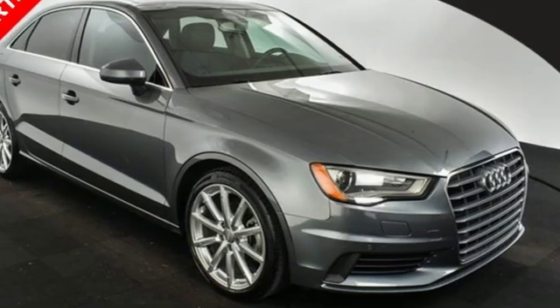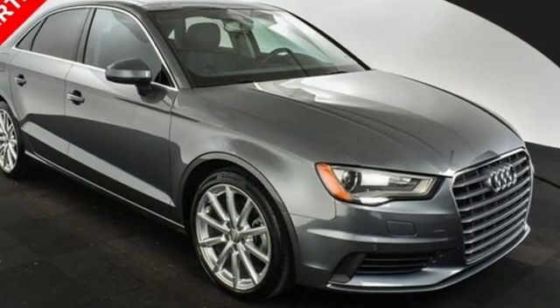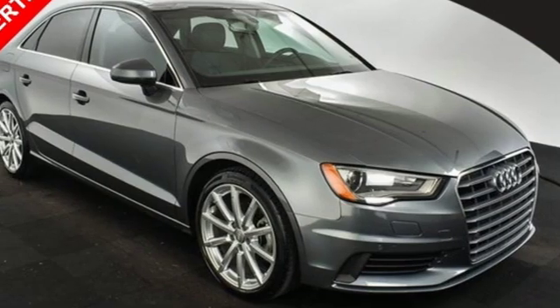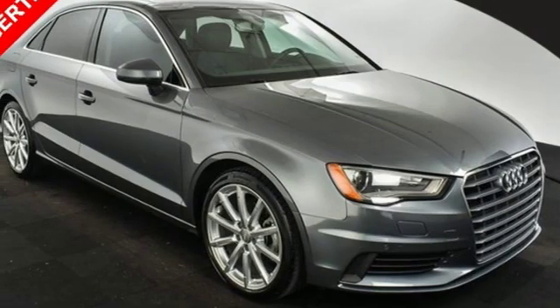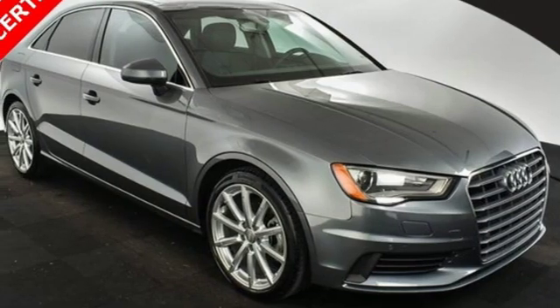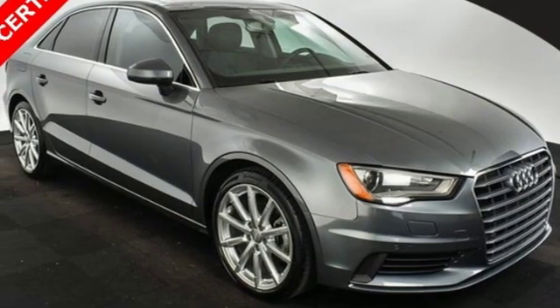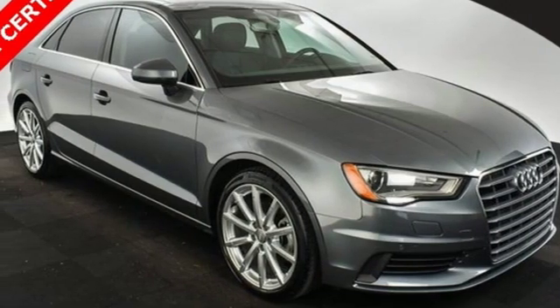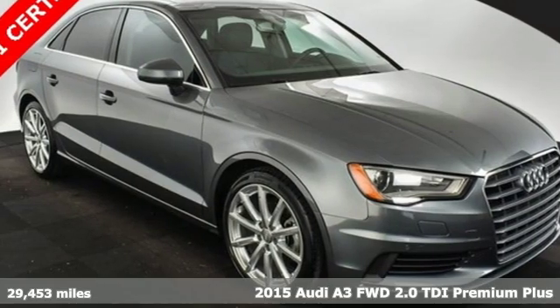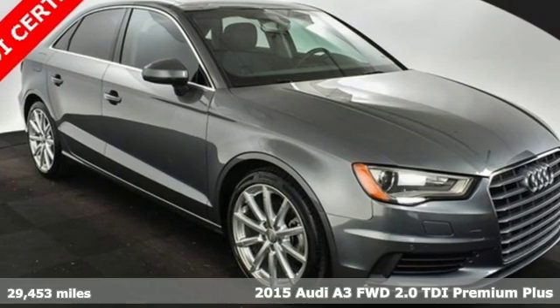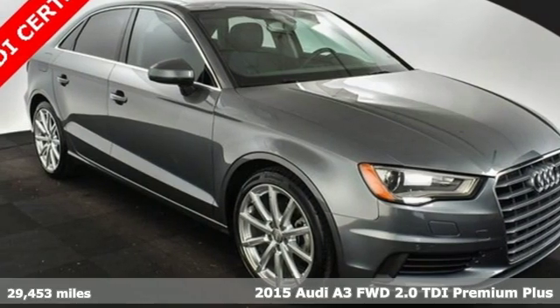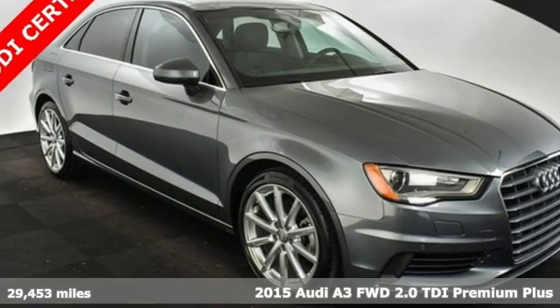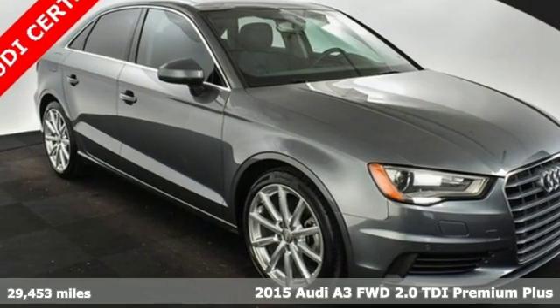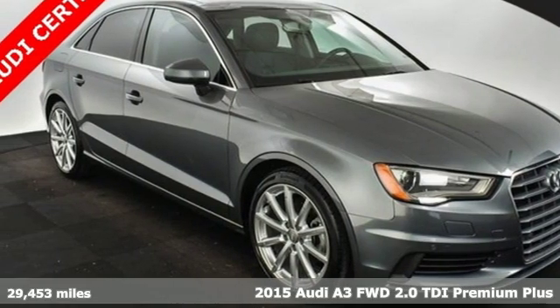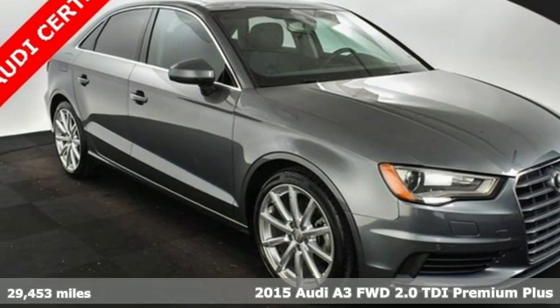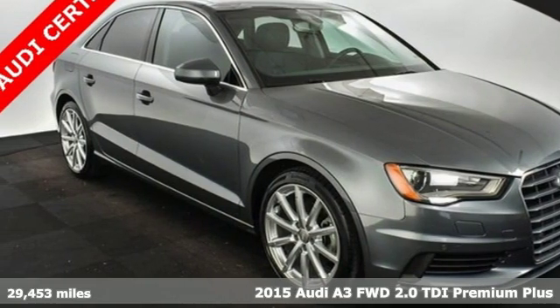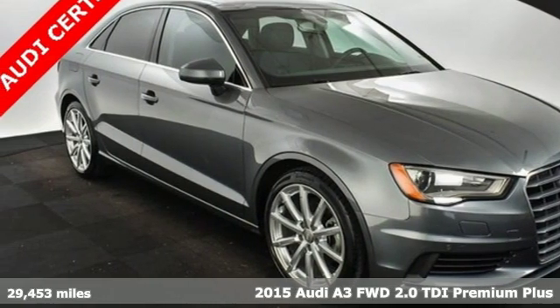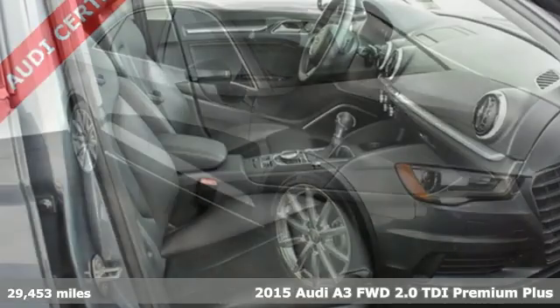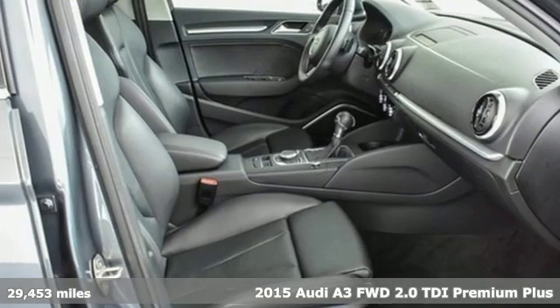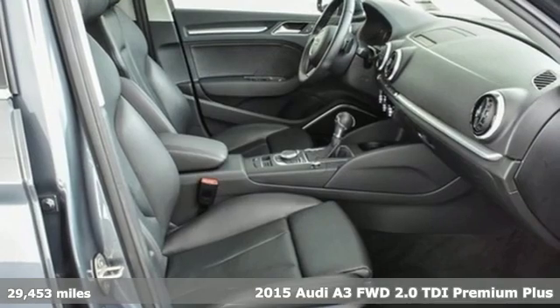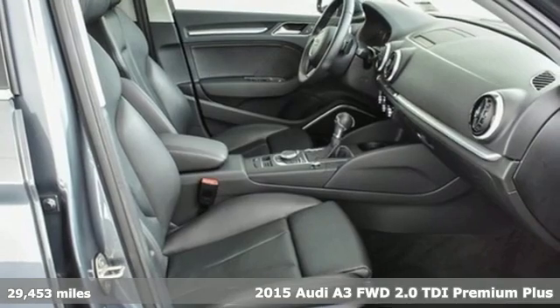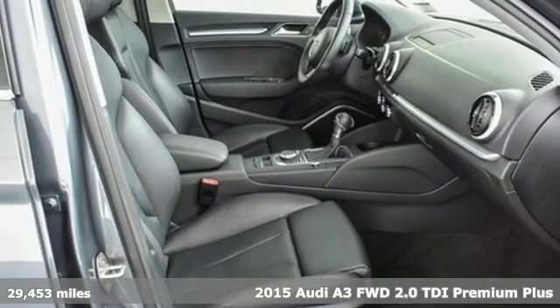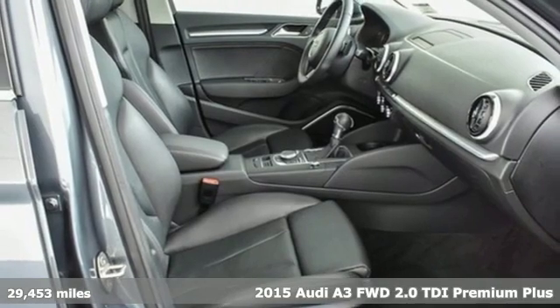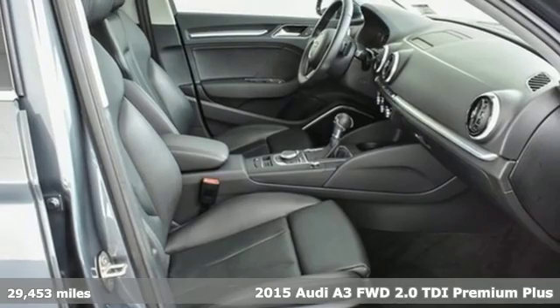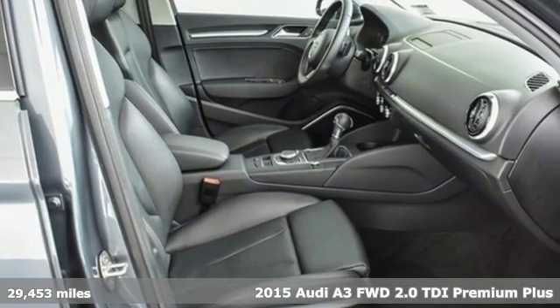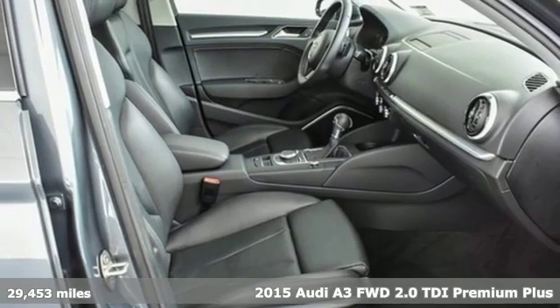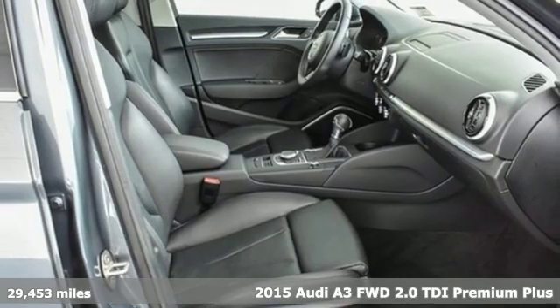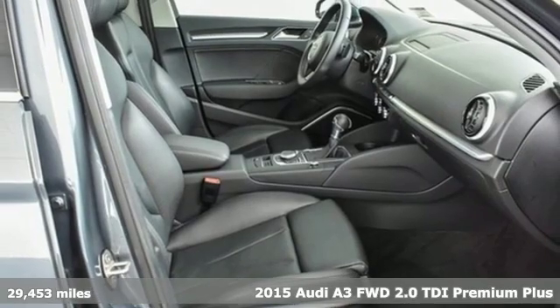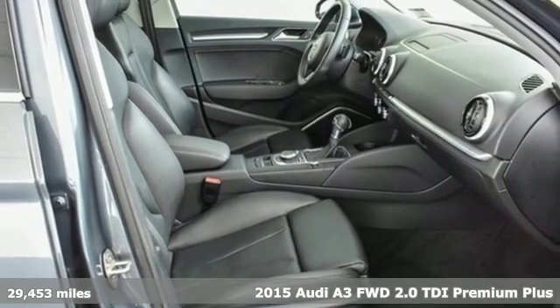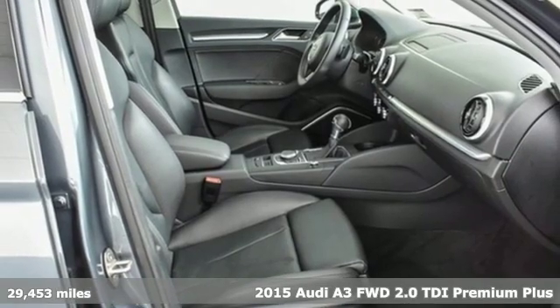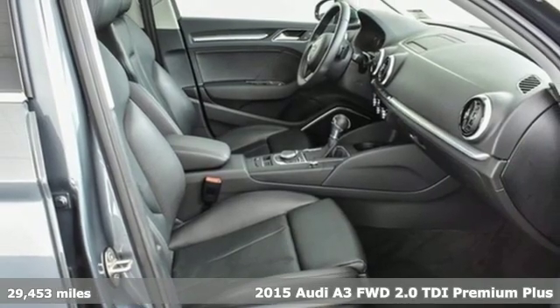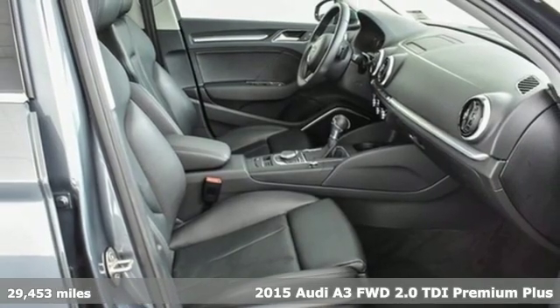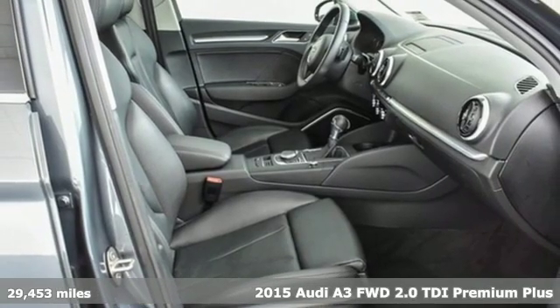It's a 2015 Audi A3. Get in and turn heads and corners equally well in this luxury compact.